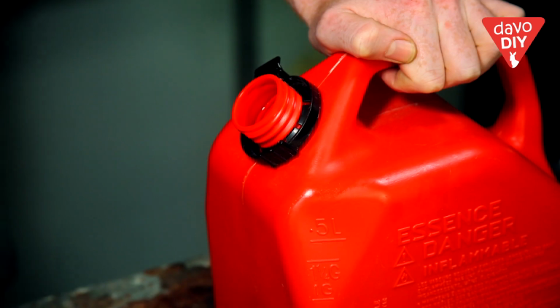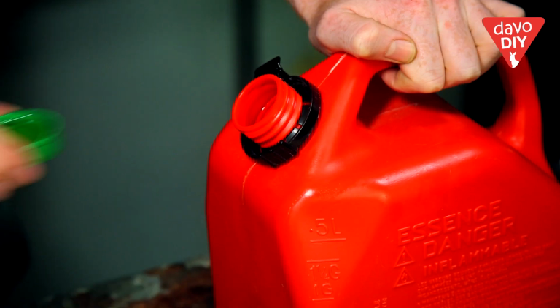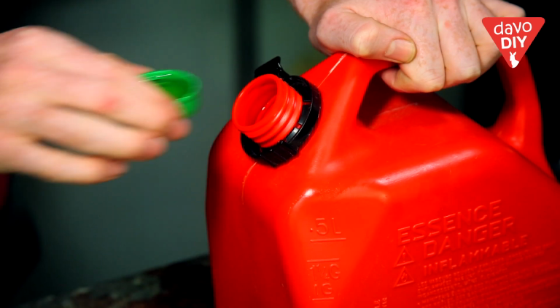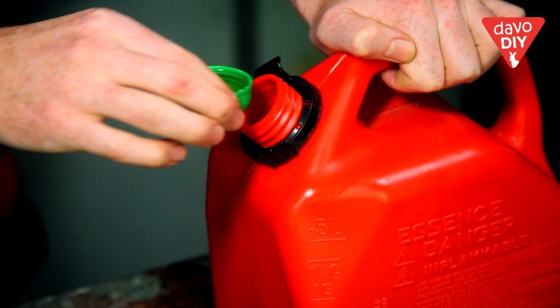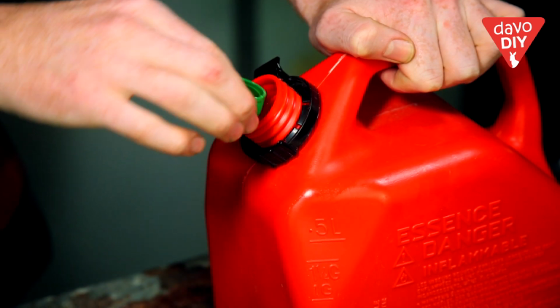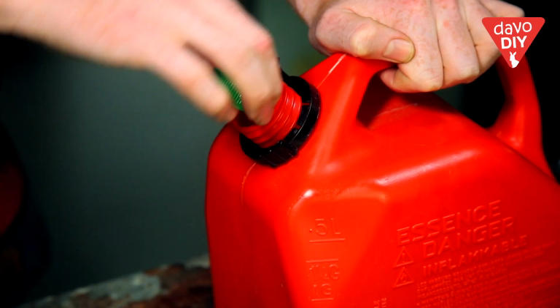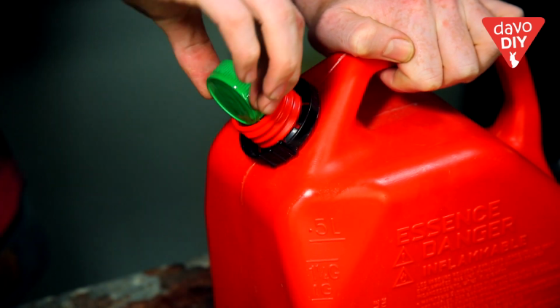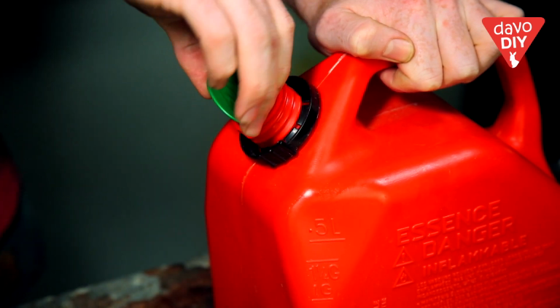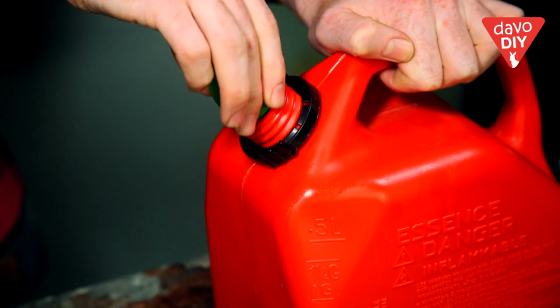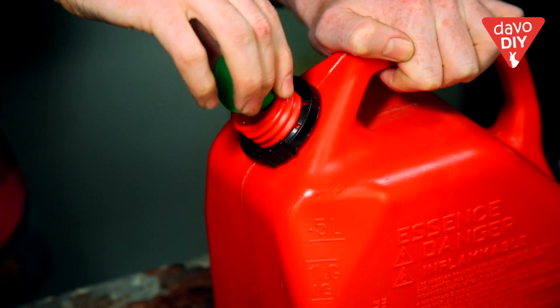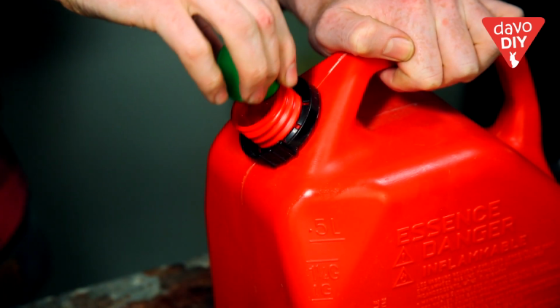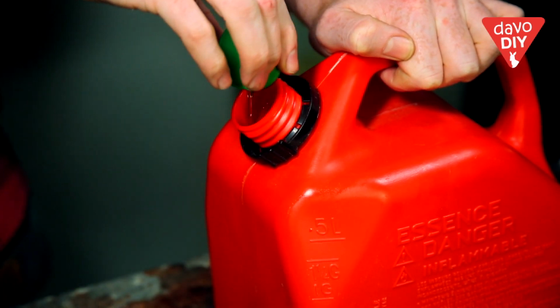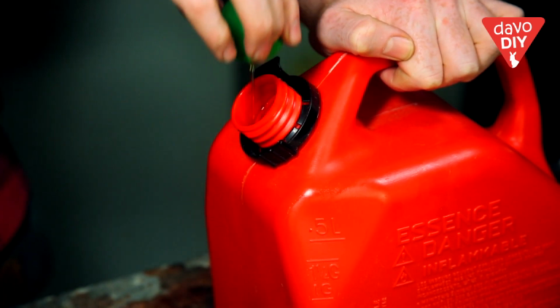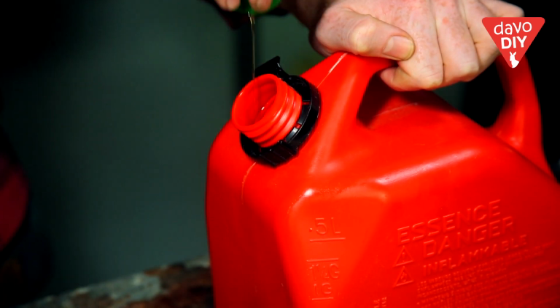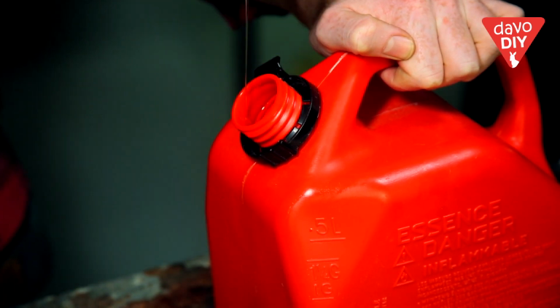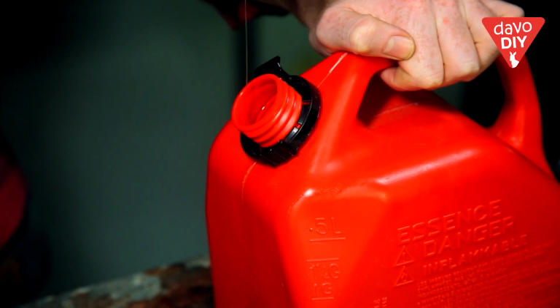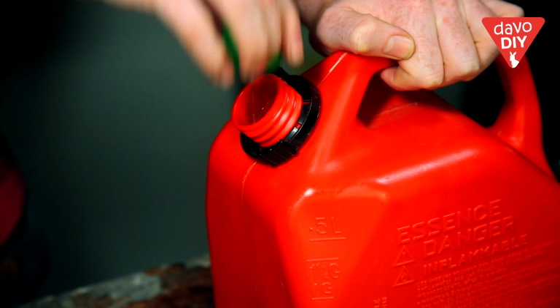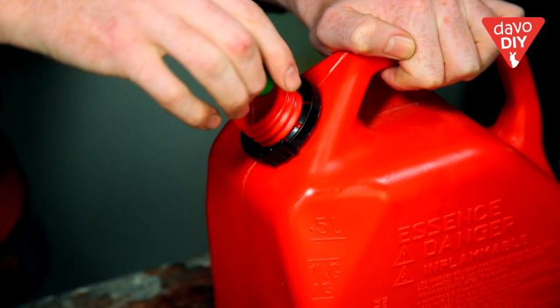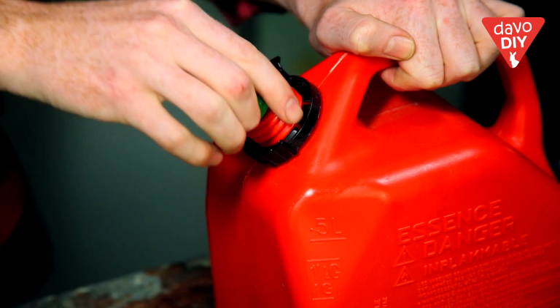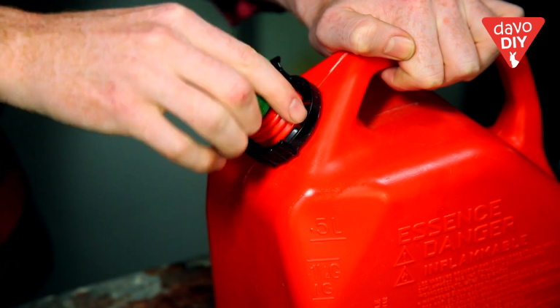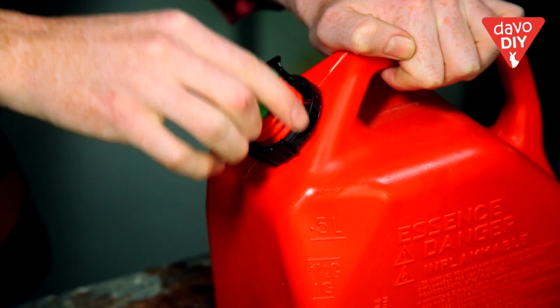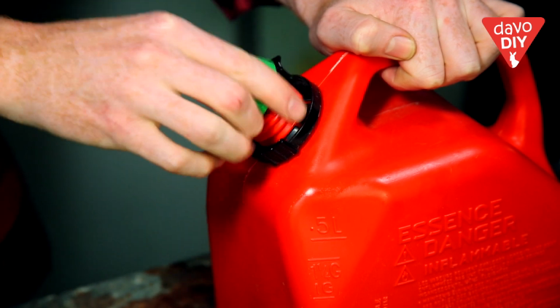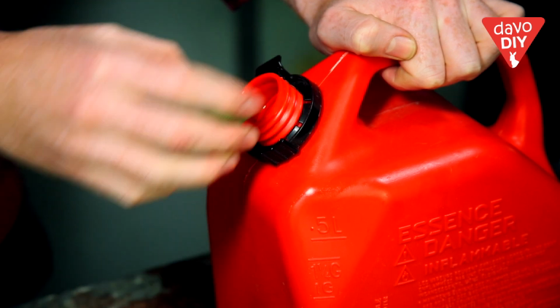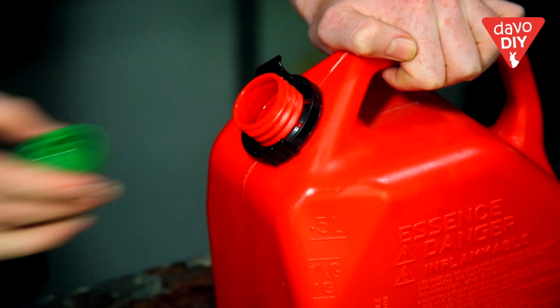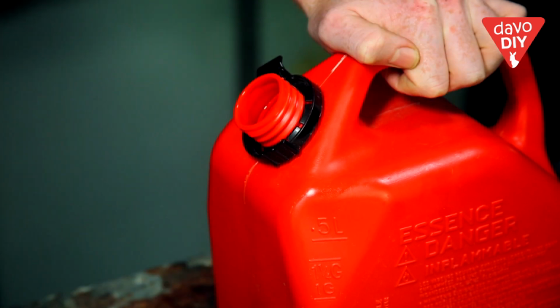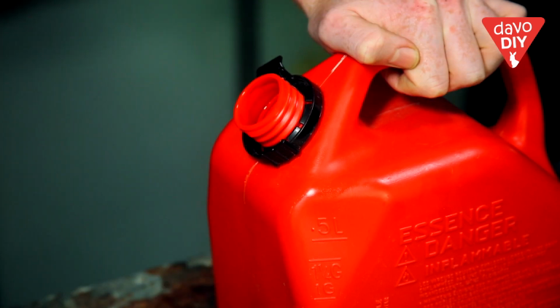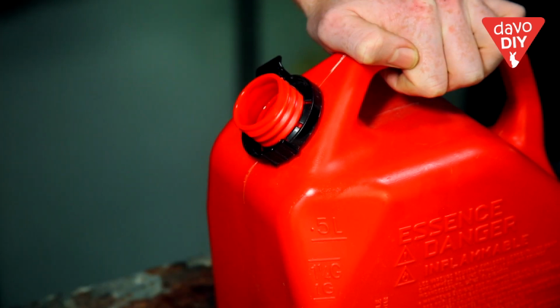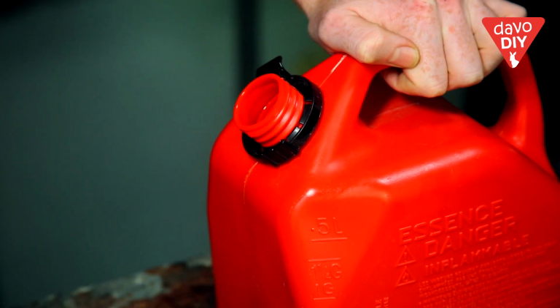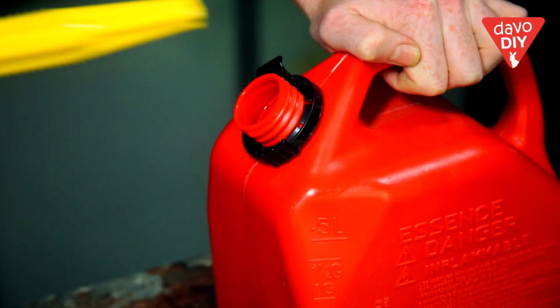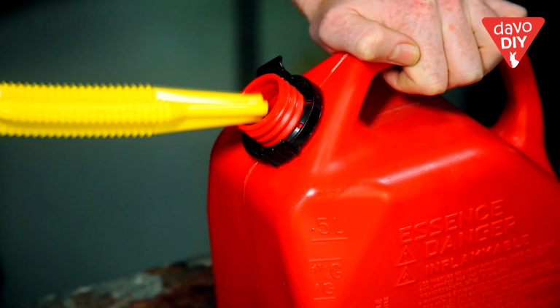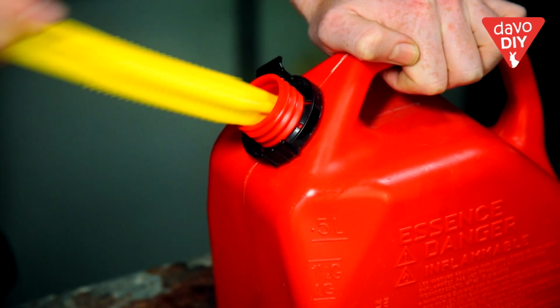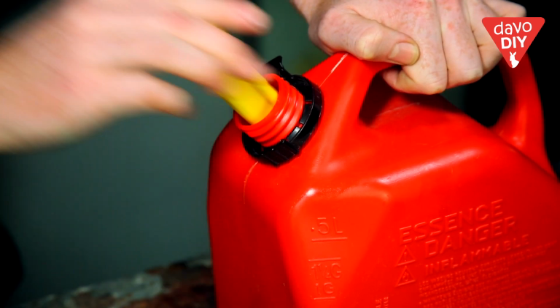Now if you want to make your fuel last longer in the shed, I suggest you add some fuel stabiliser to it to extend the life by up to 12 months.